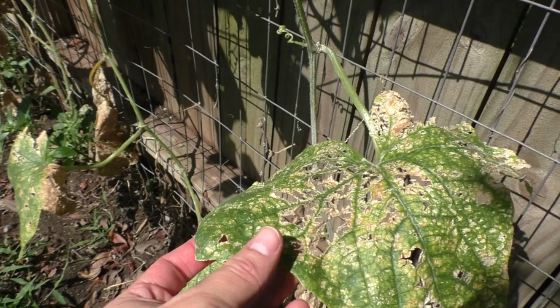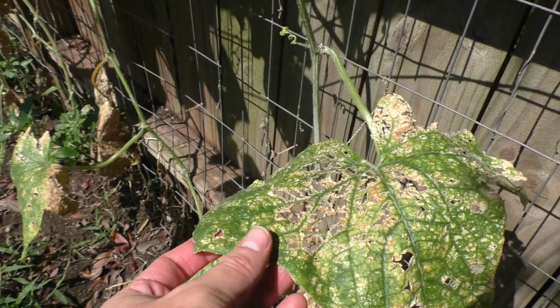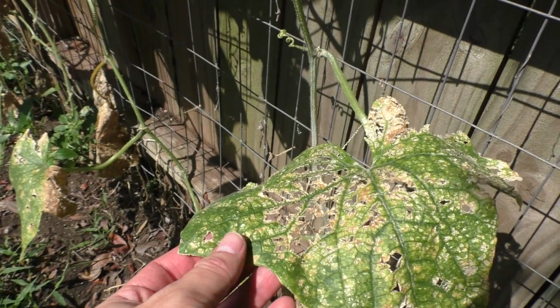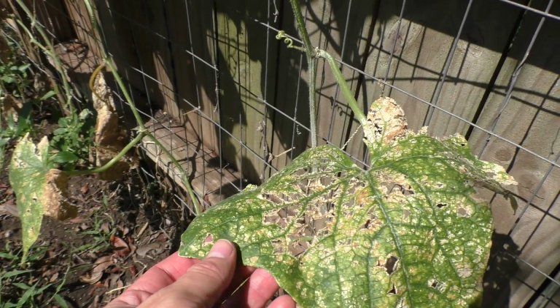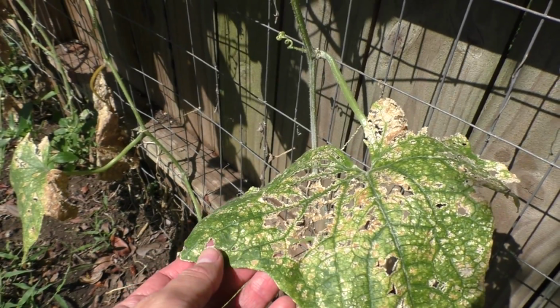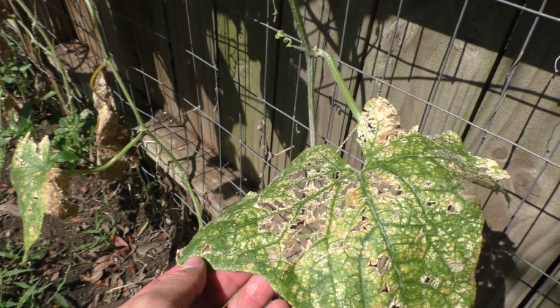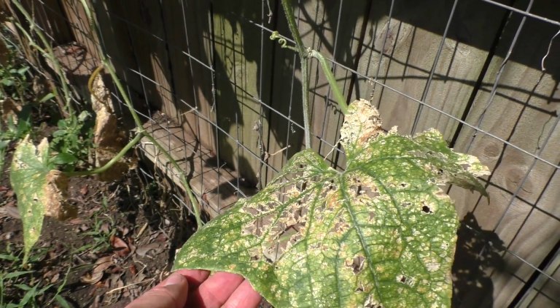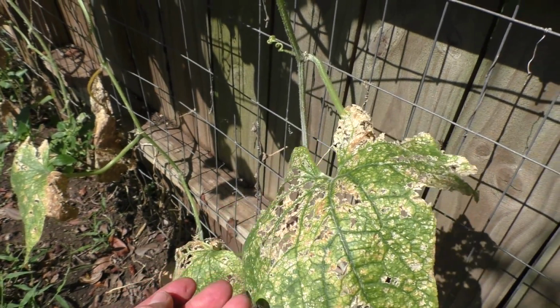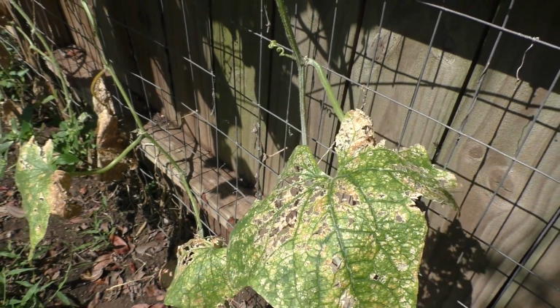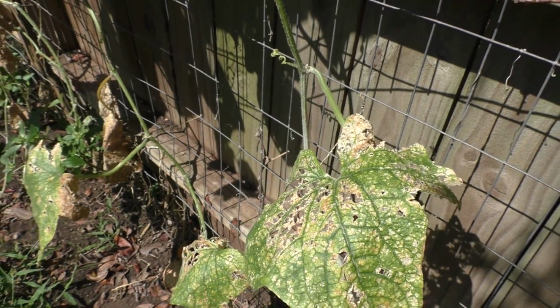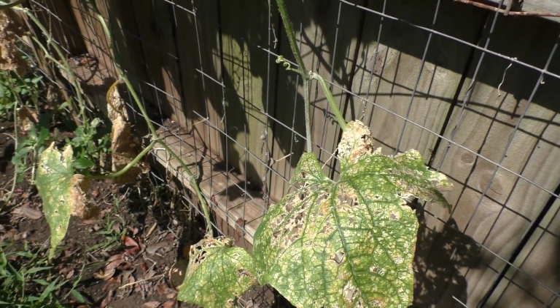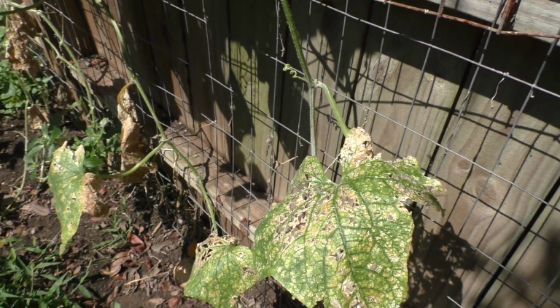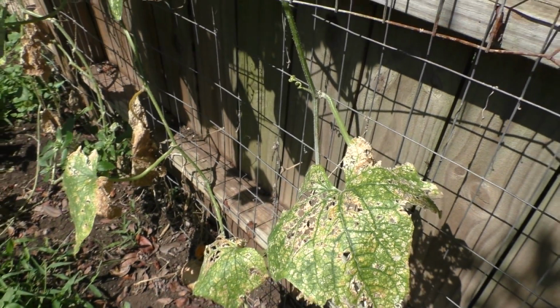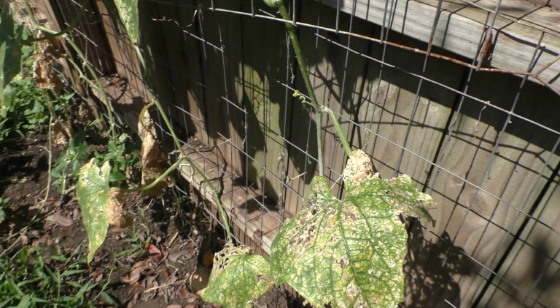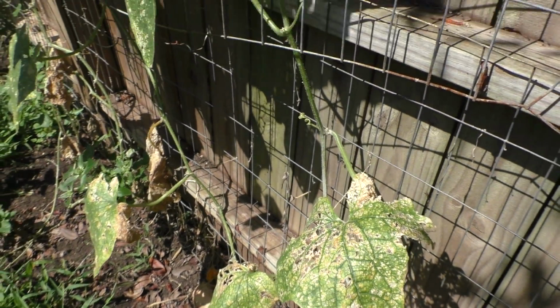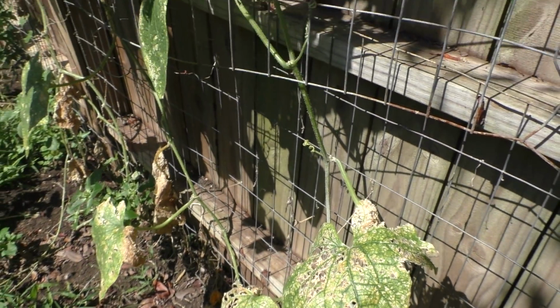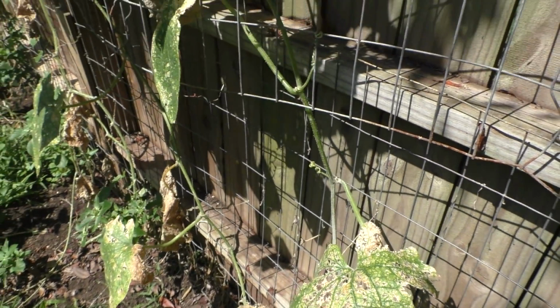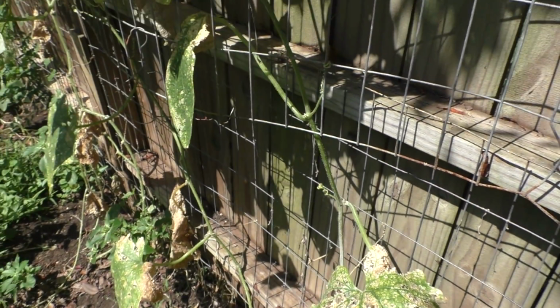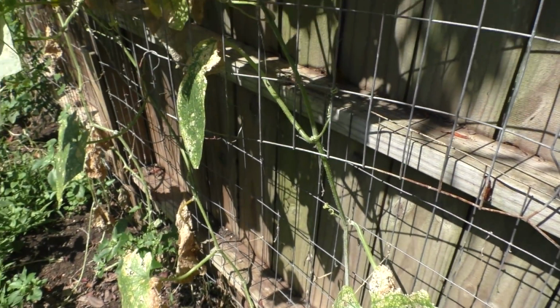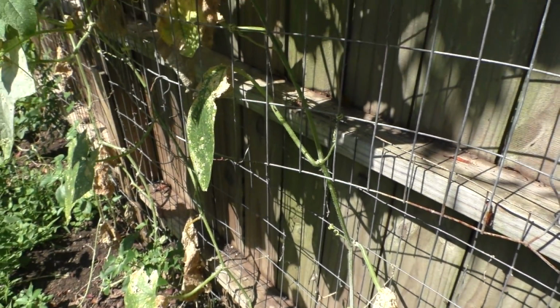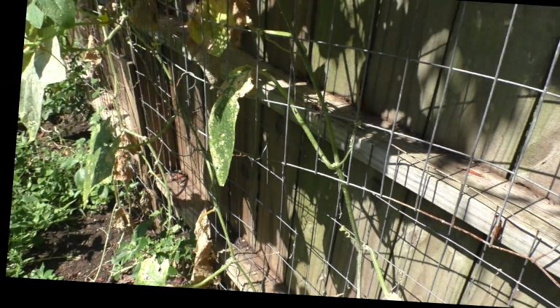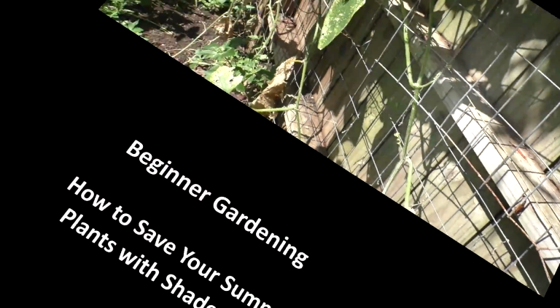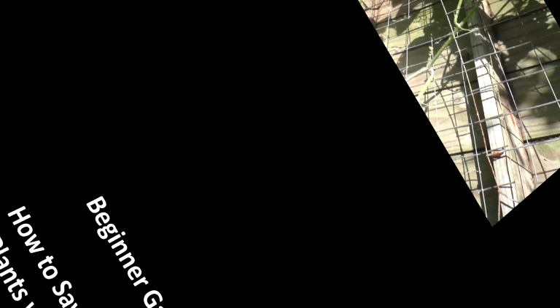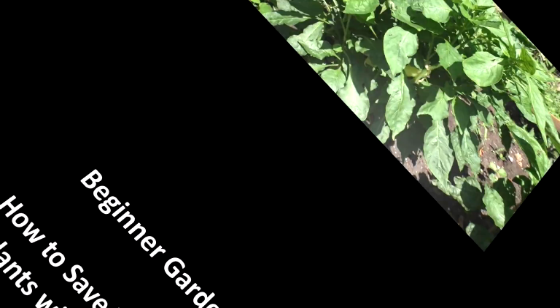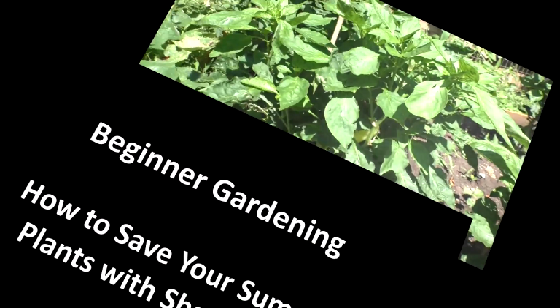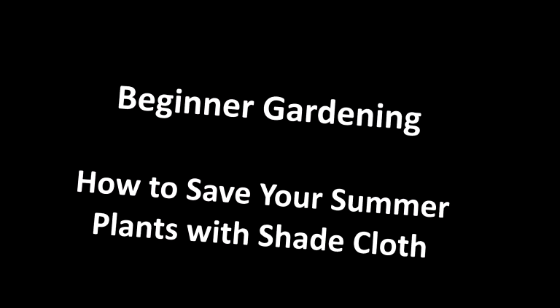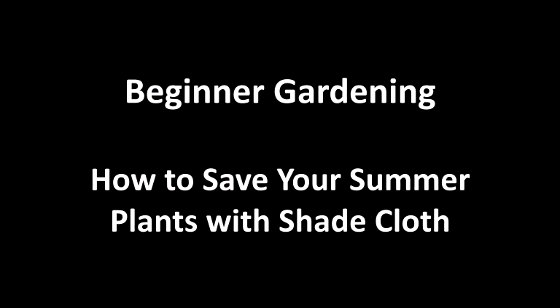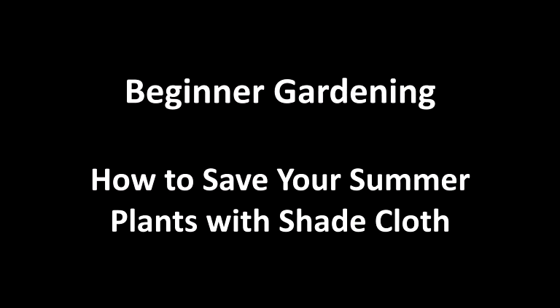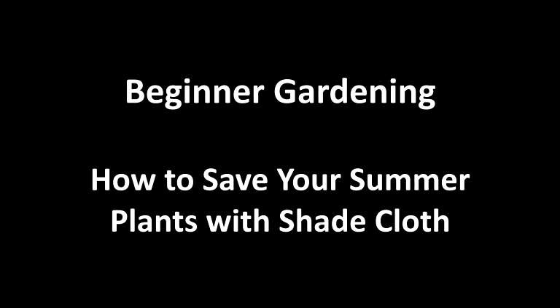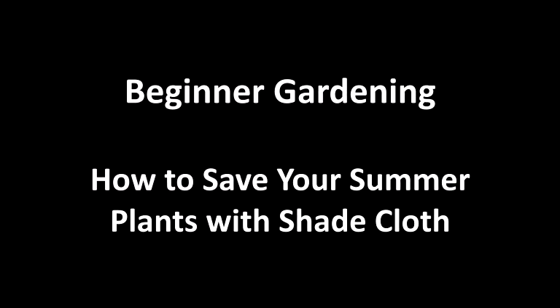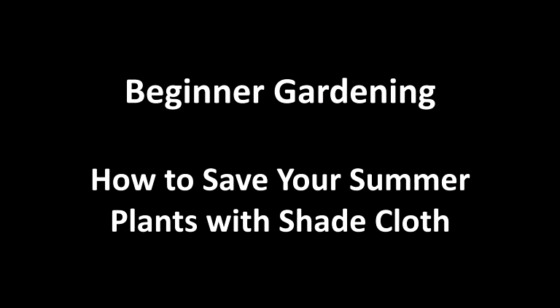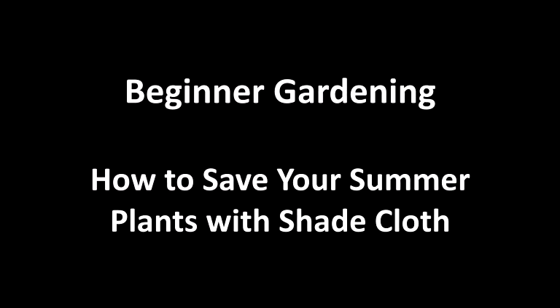In this video, we're going to show you how you can slow that process down and extend your summer growing season.